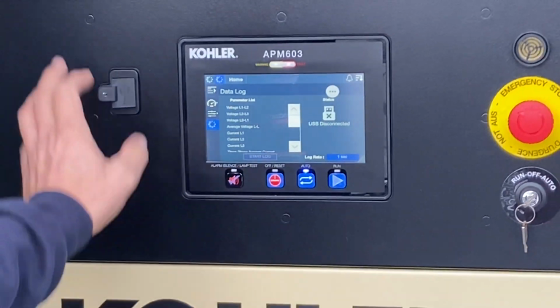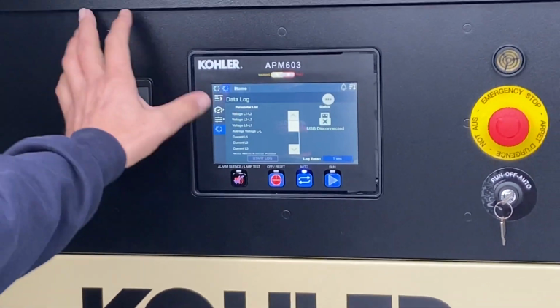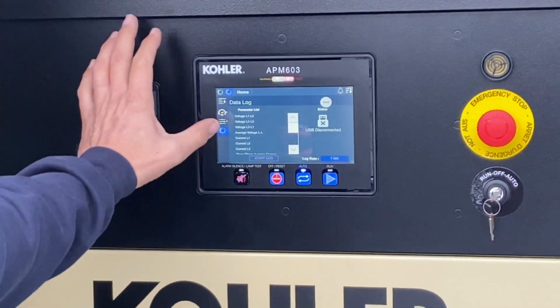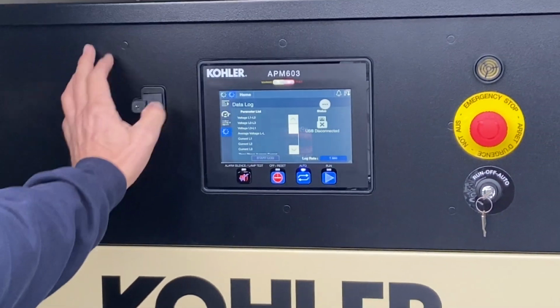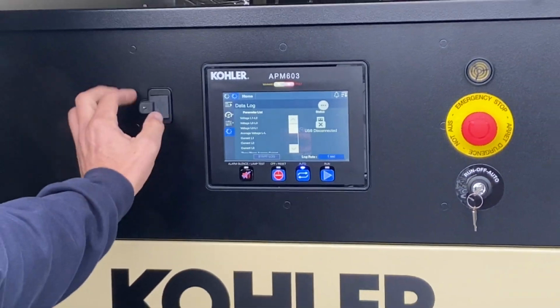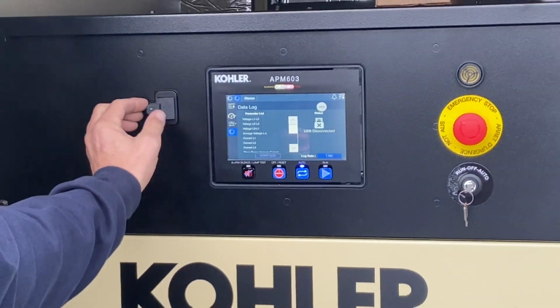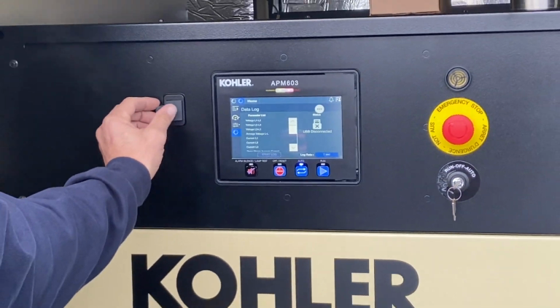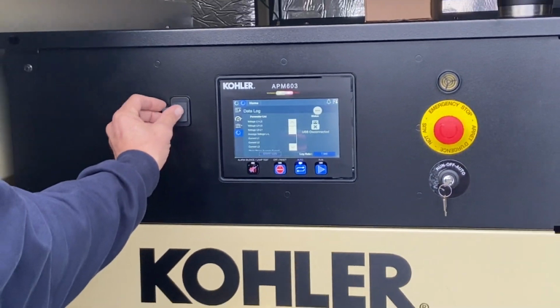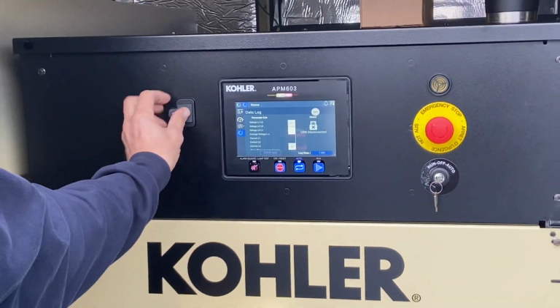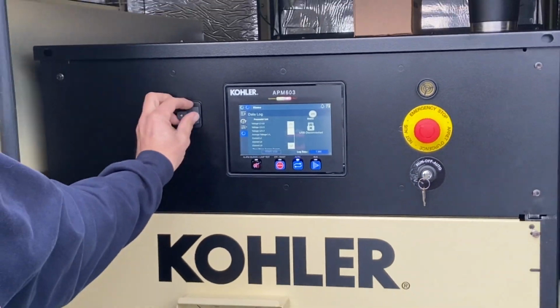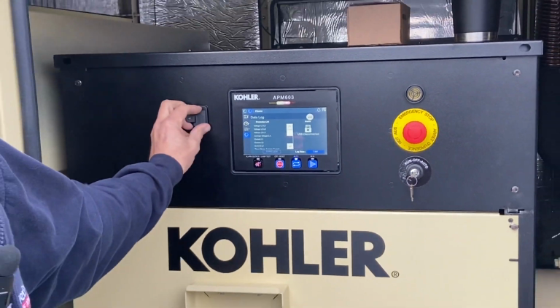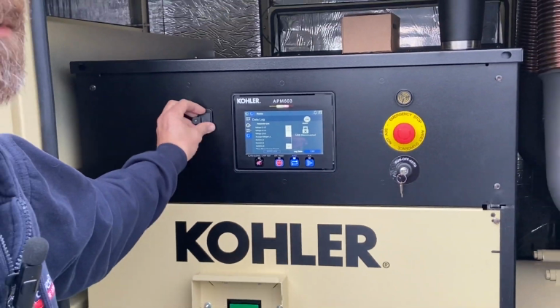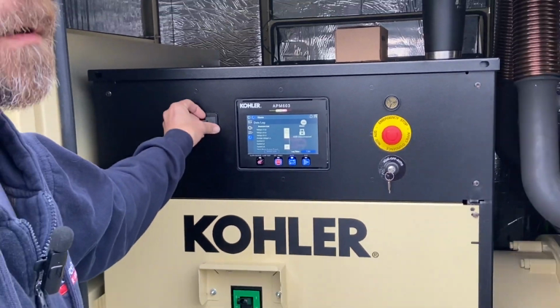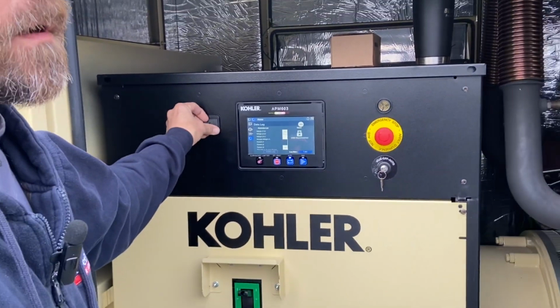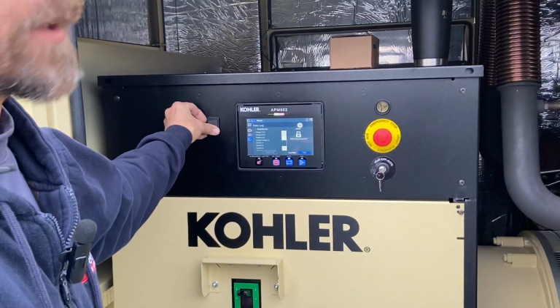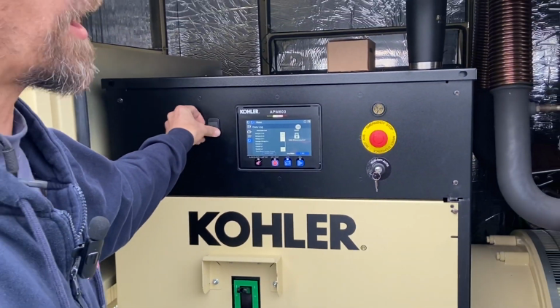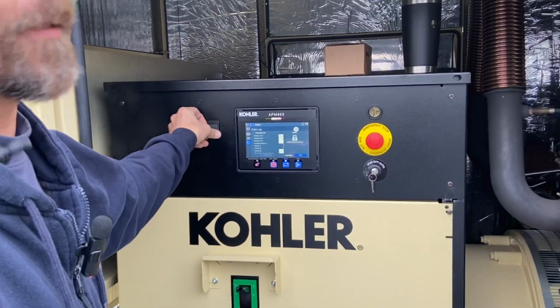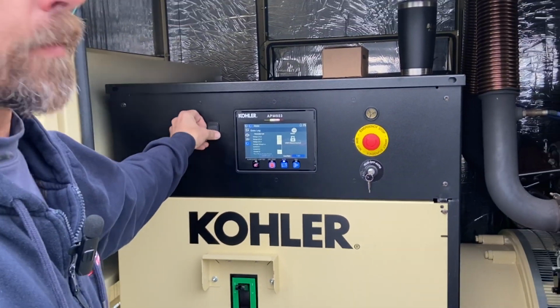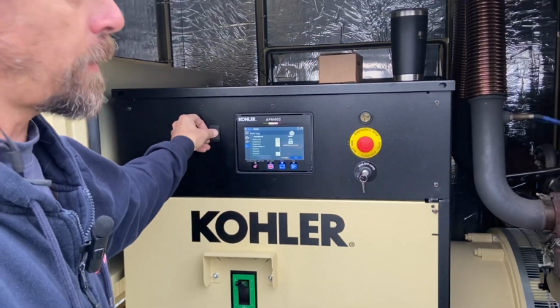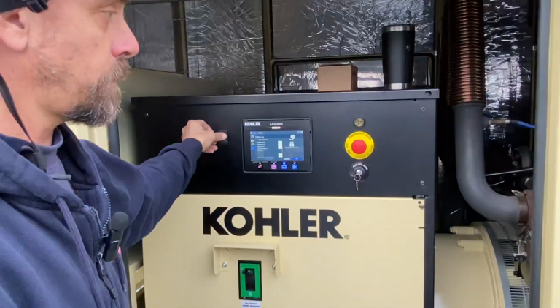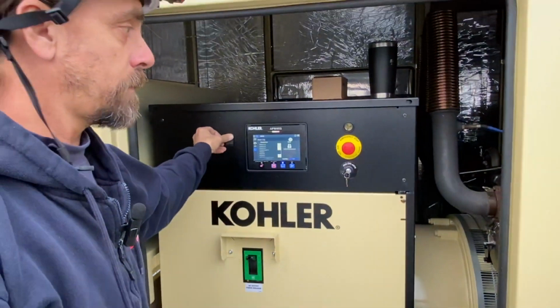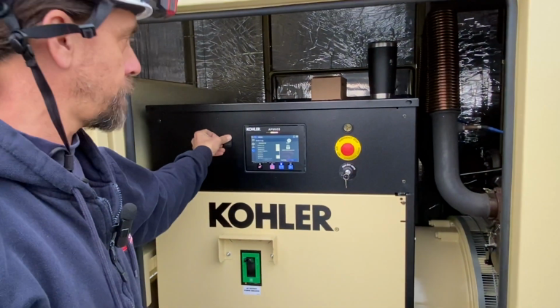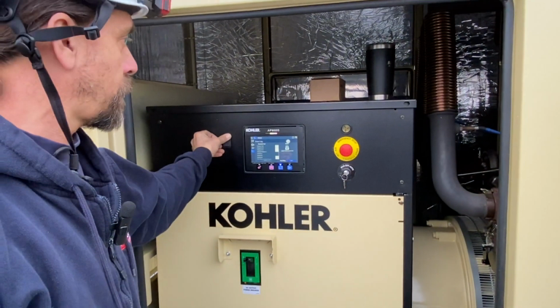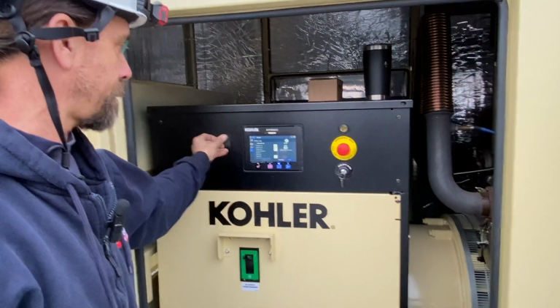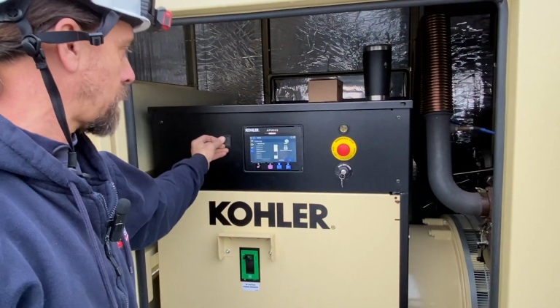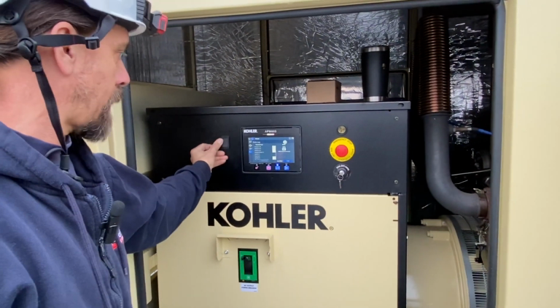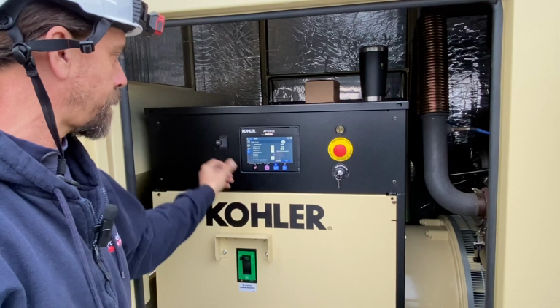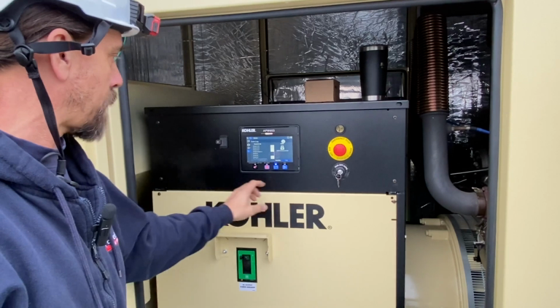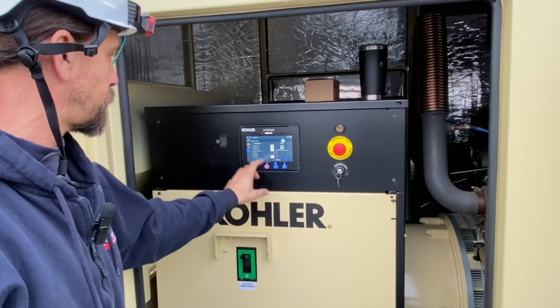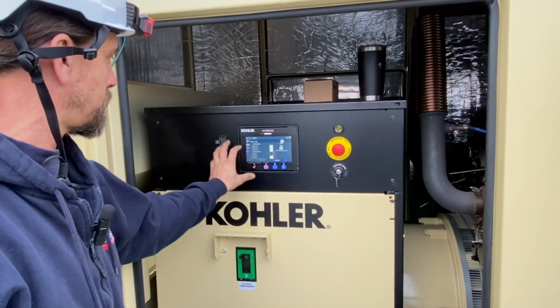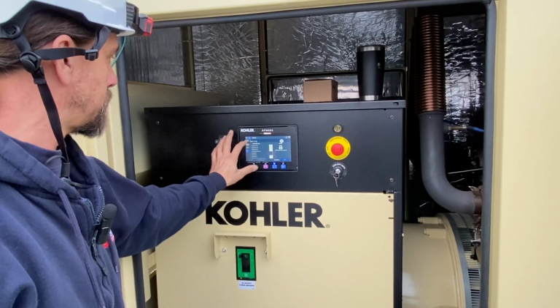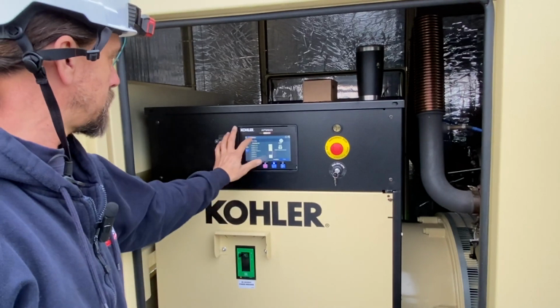No built-in load bank on this one — it wasn't required as part of the job.